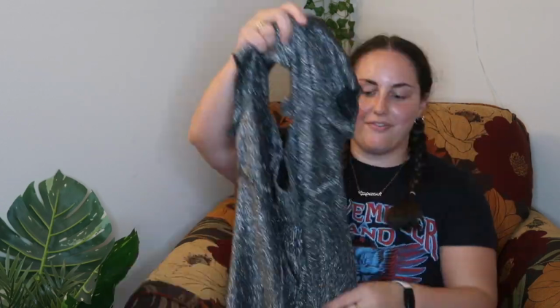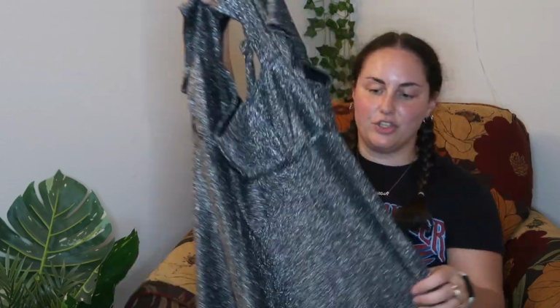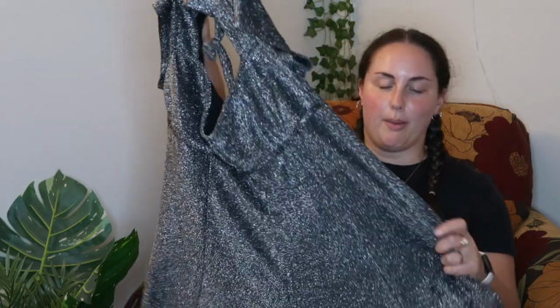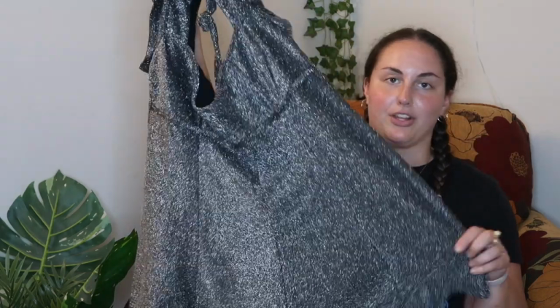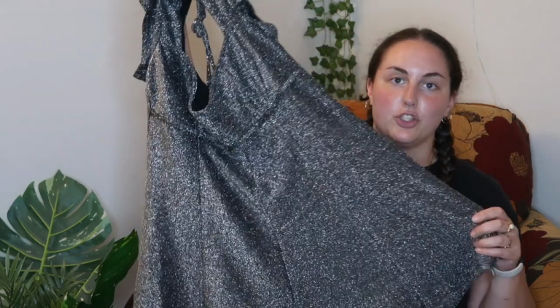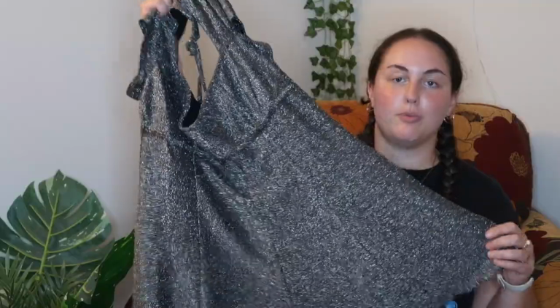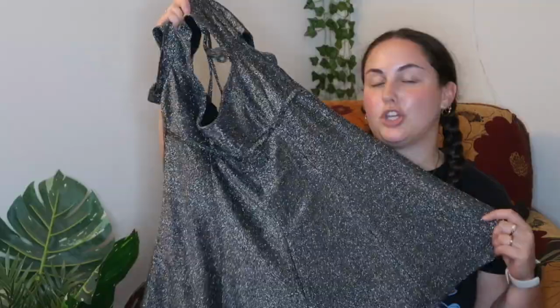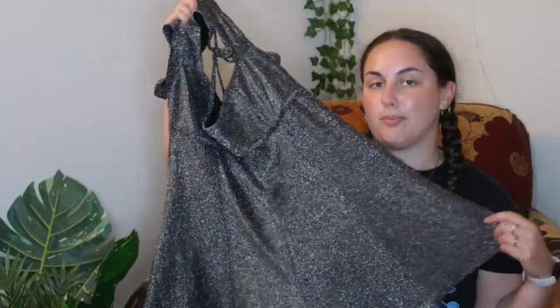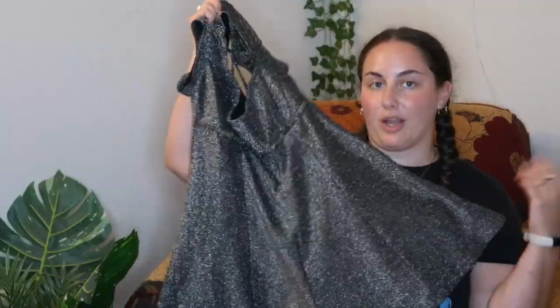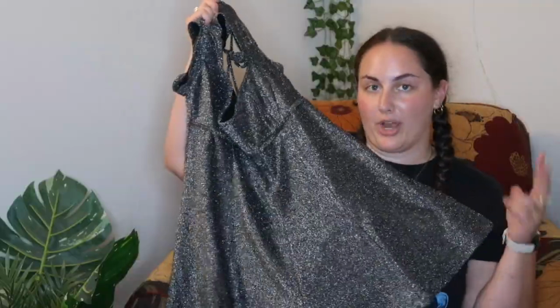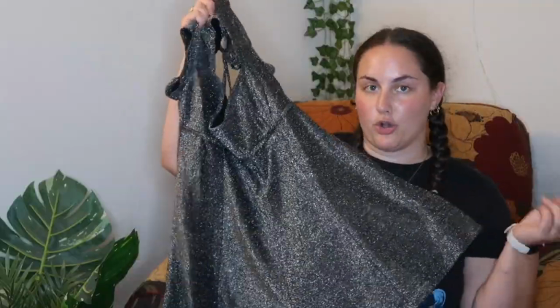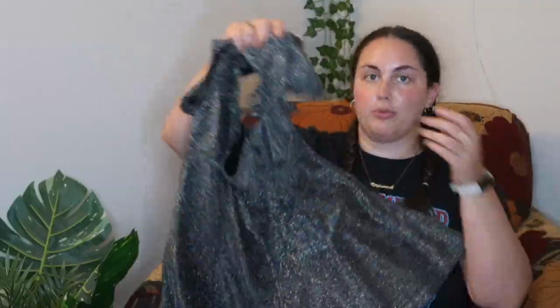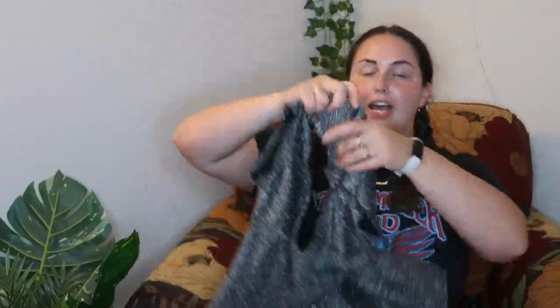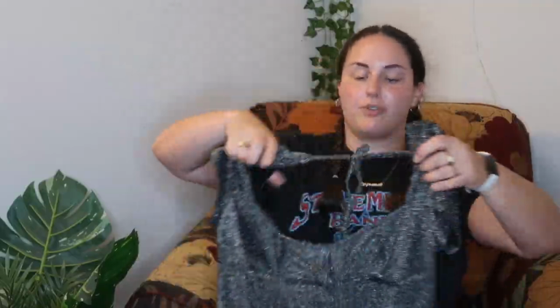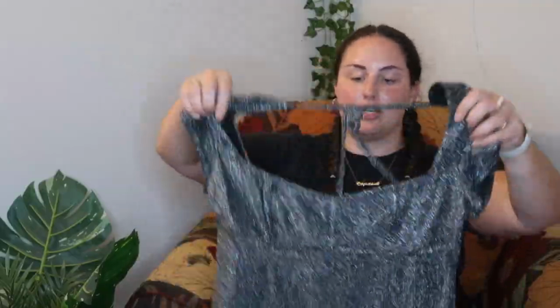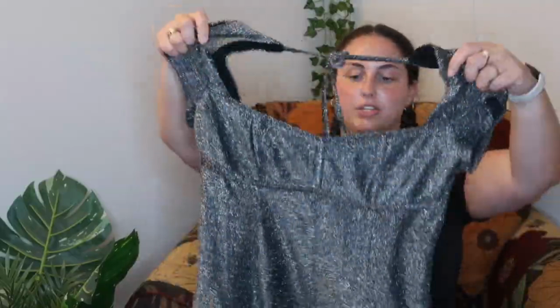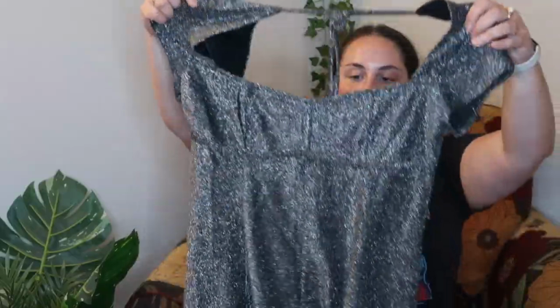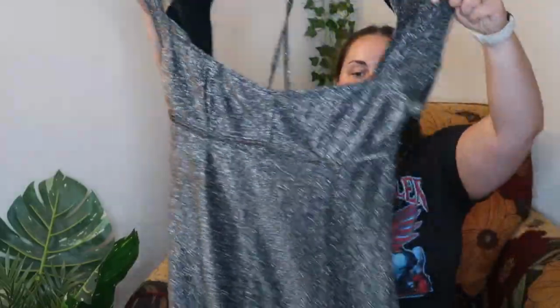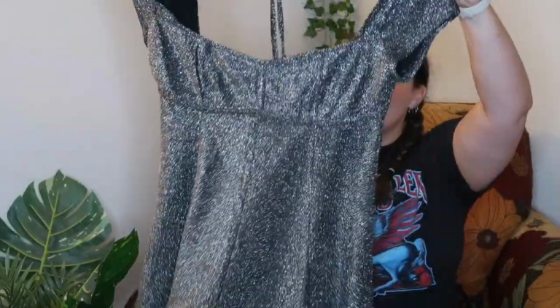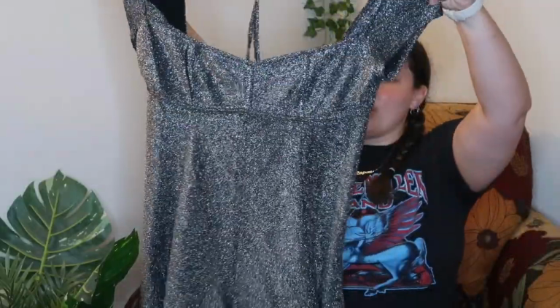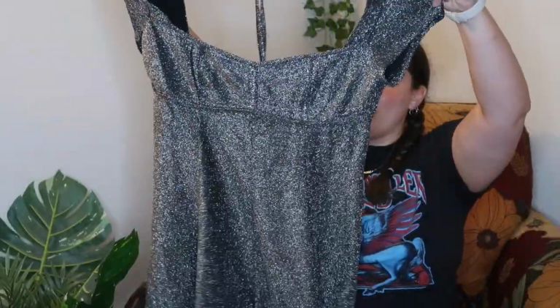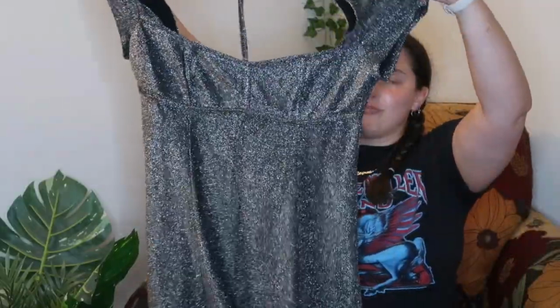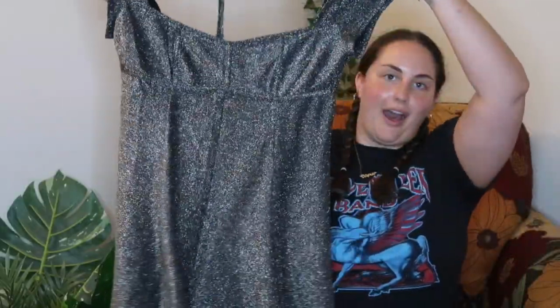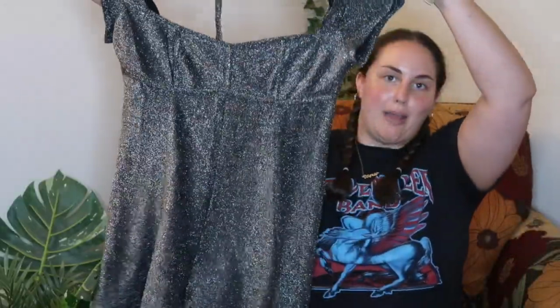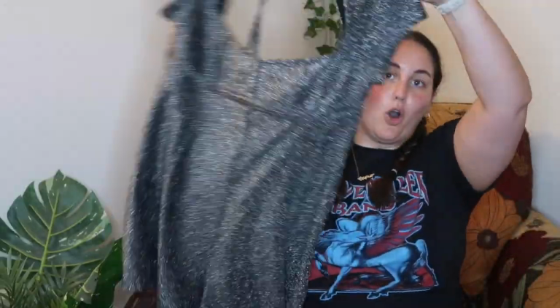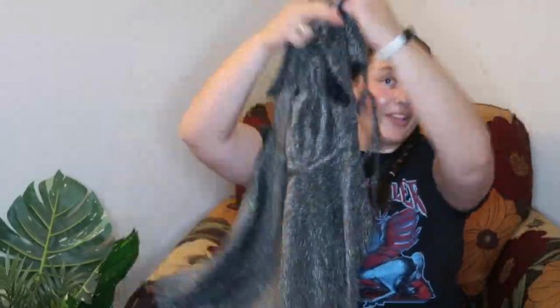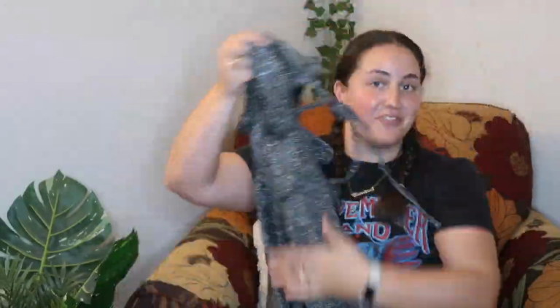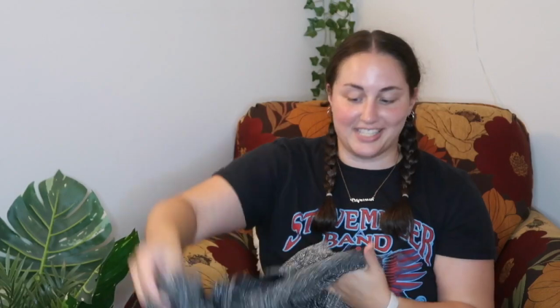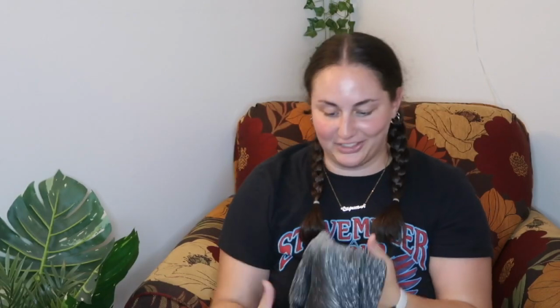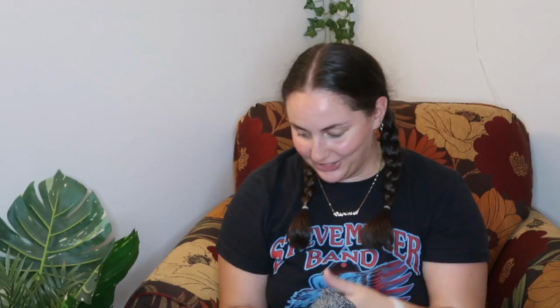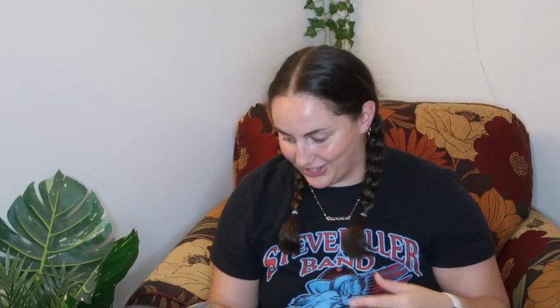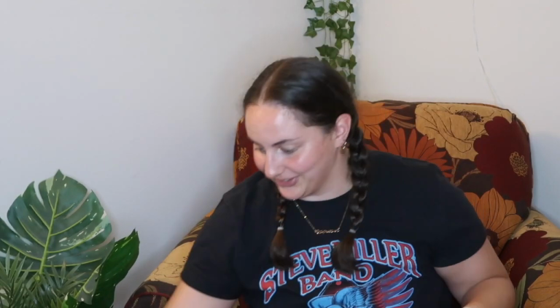I found this romper and I thought it would be really cute with my white go-go boots that I thrifted years ago, so I'm hoping it fits and looks cute.